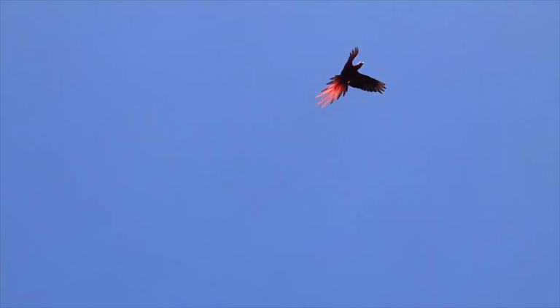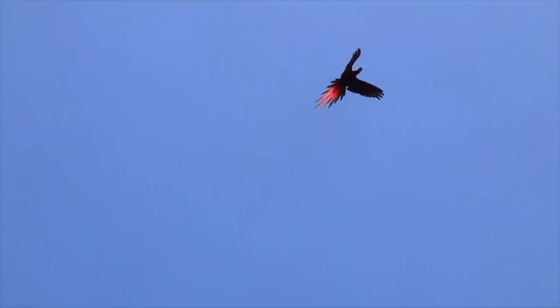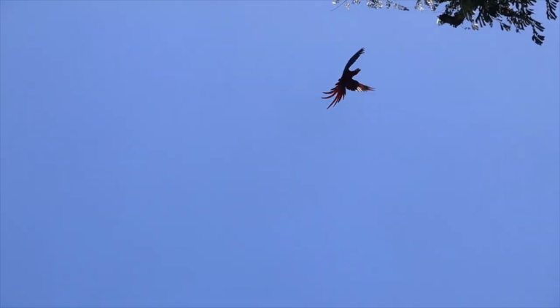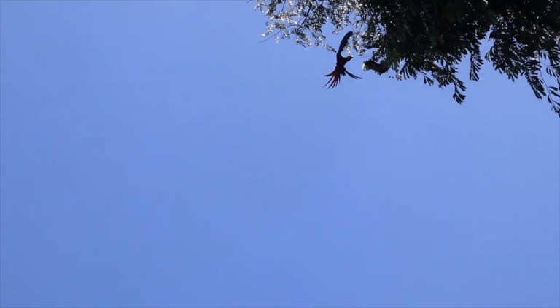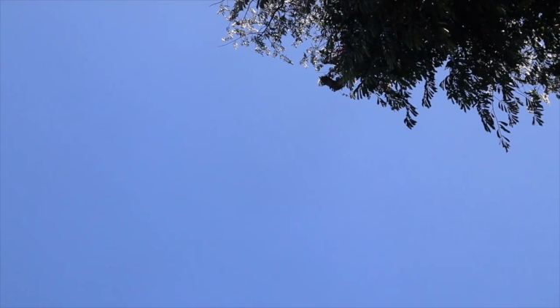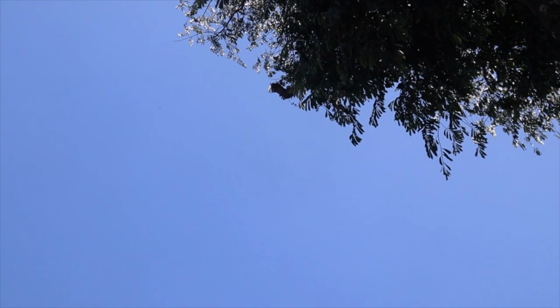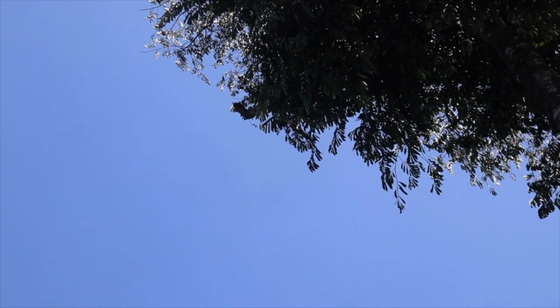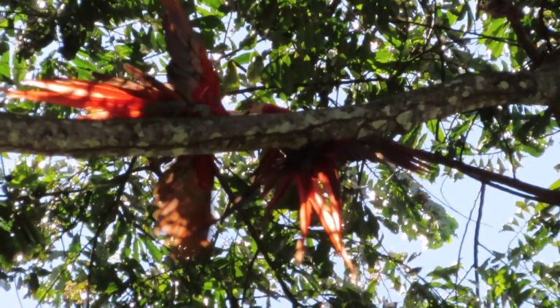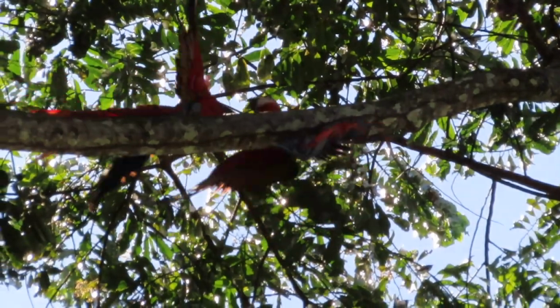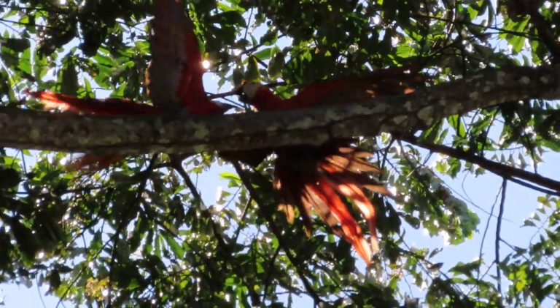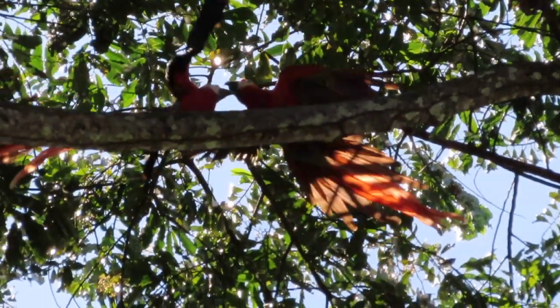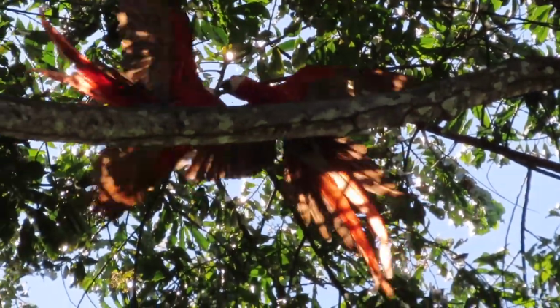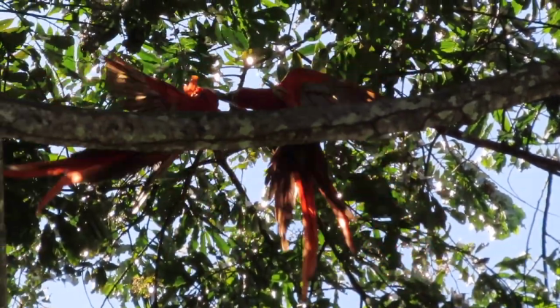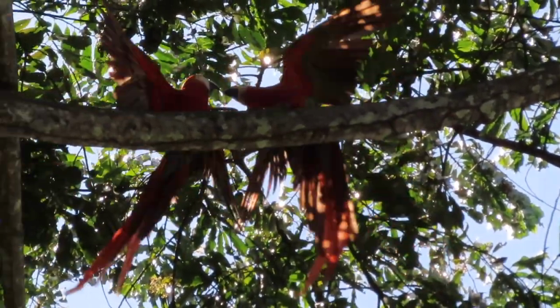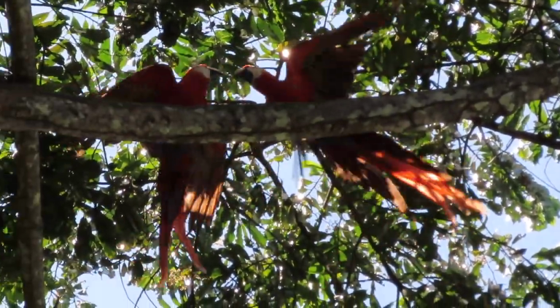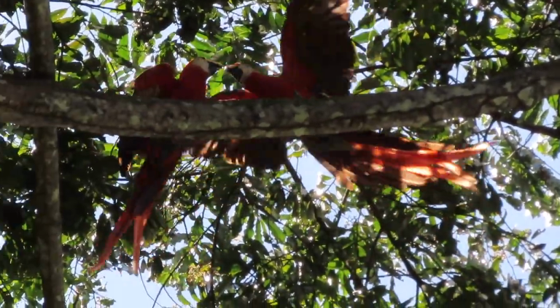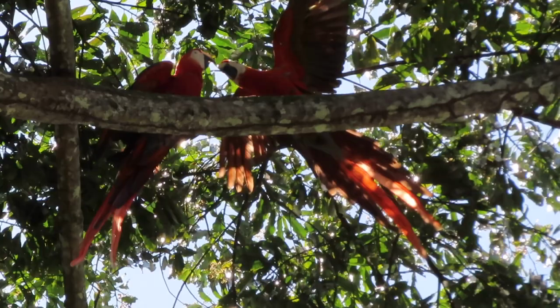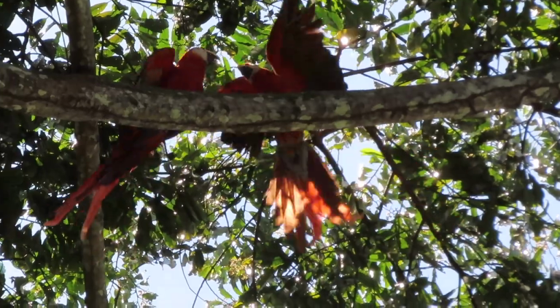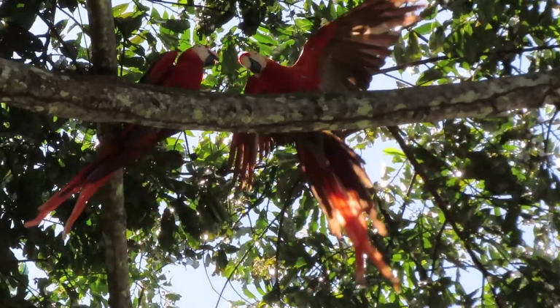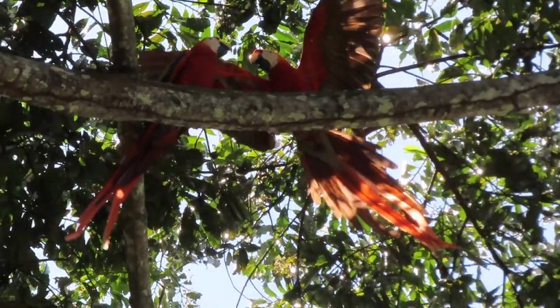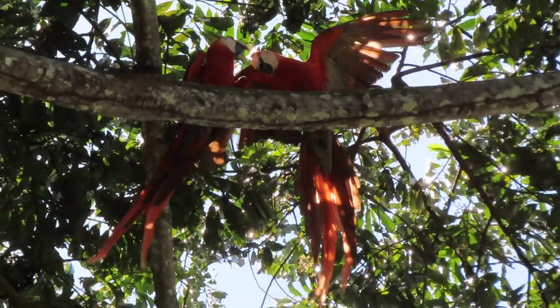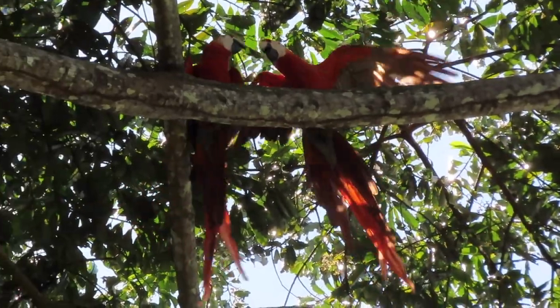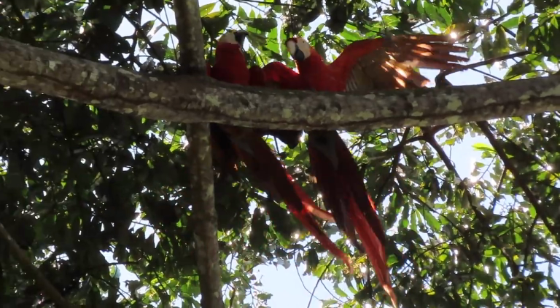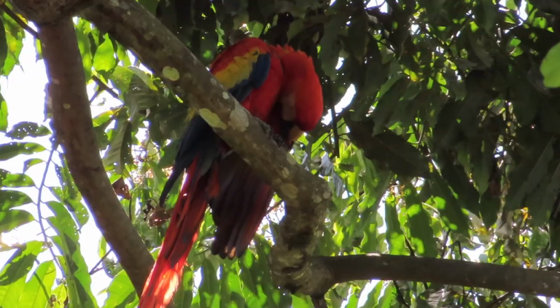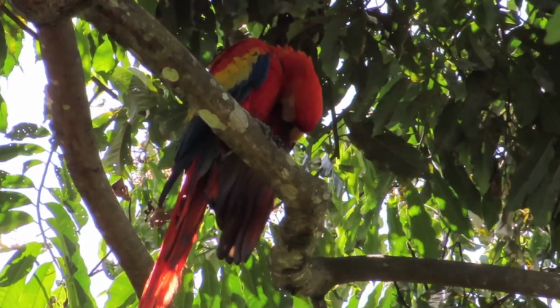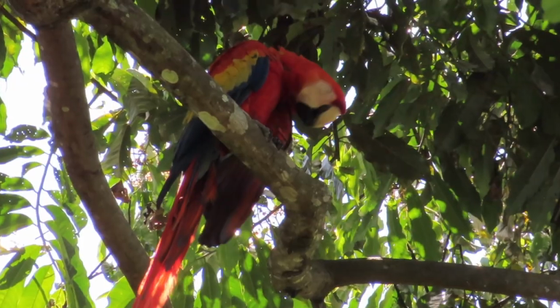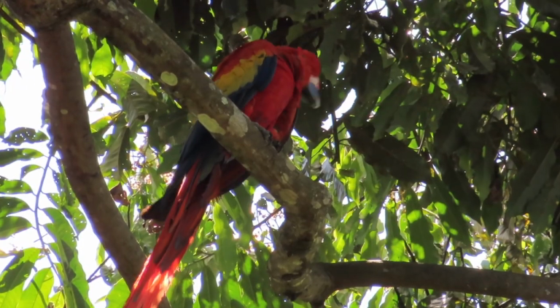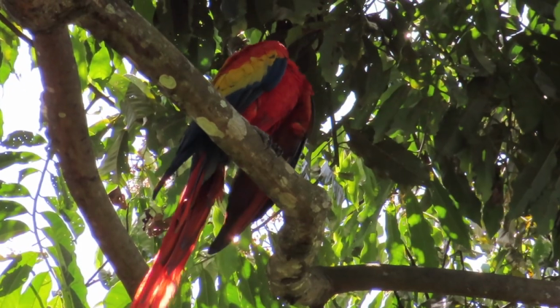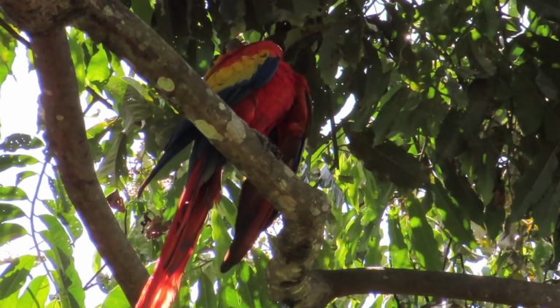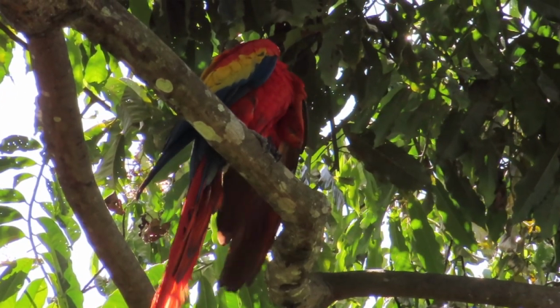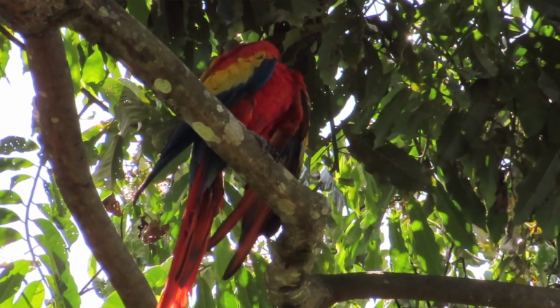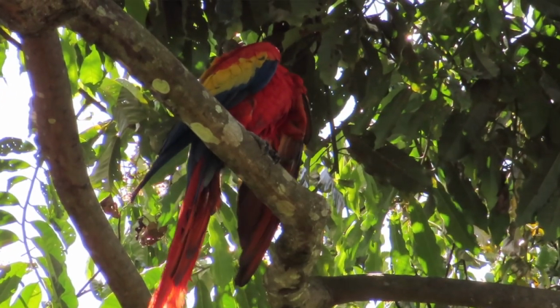Often you can find a group of famous scarlet macaws up in the trees. Quite amazing colors, right?